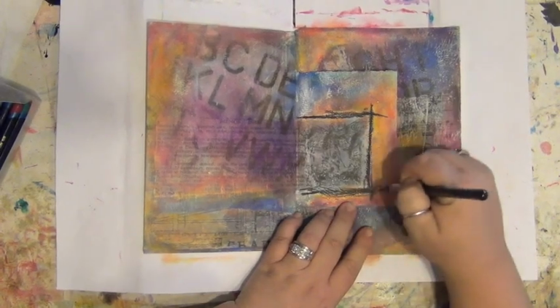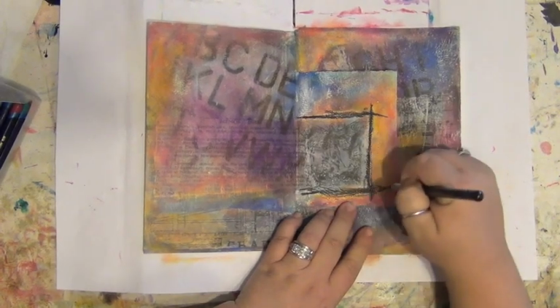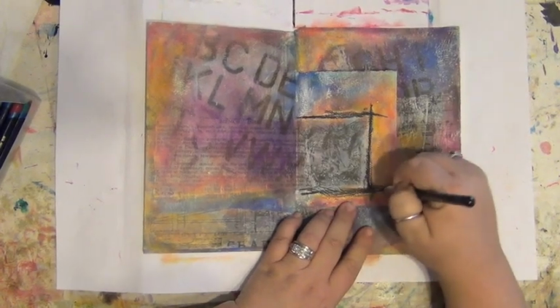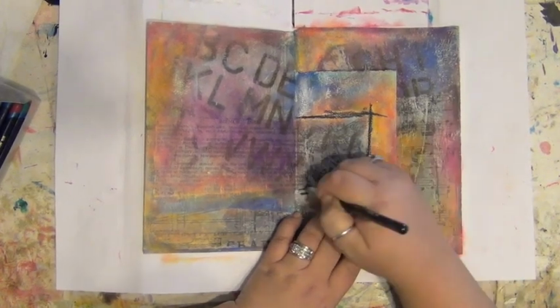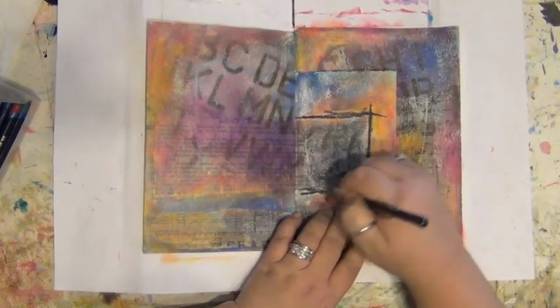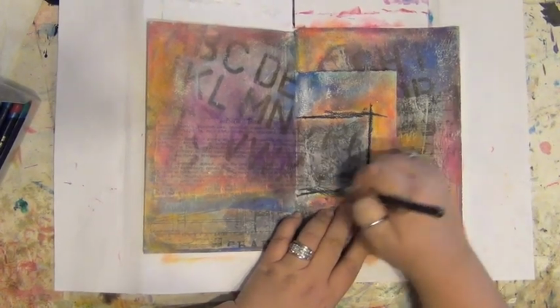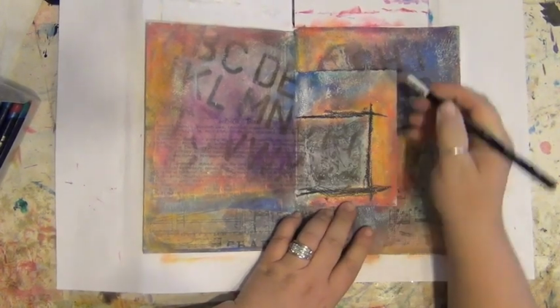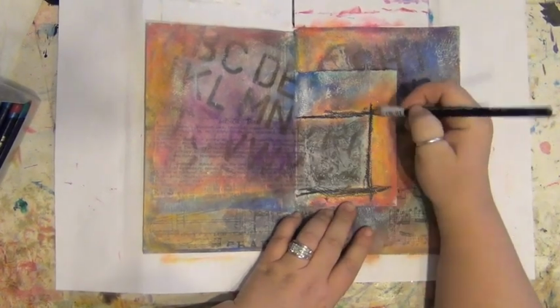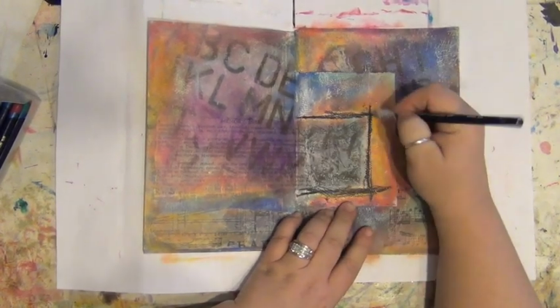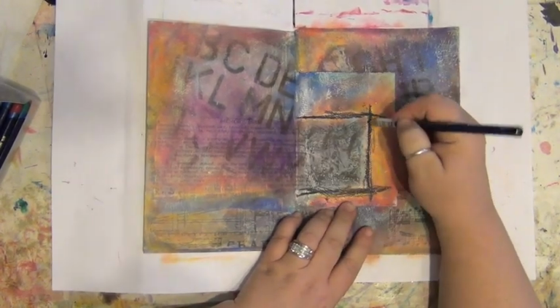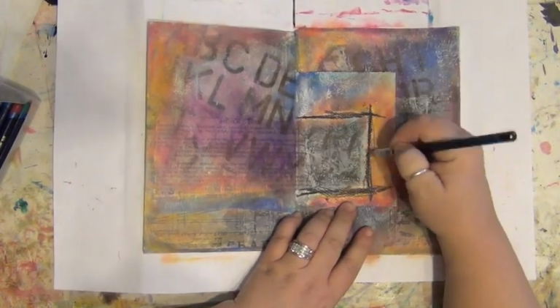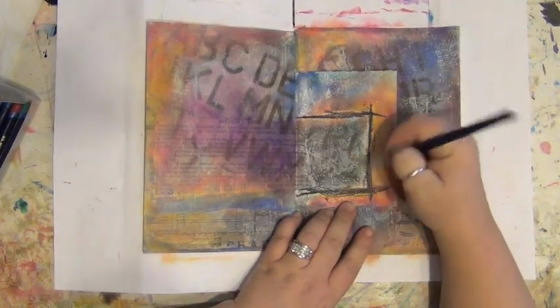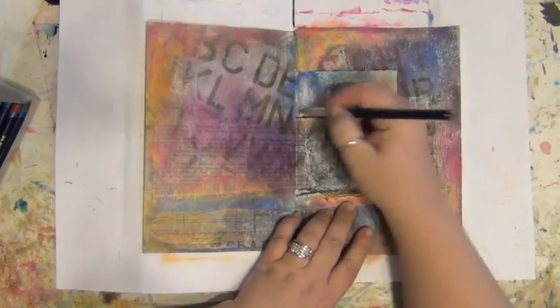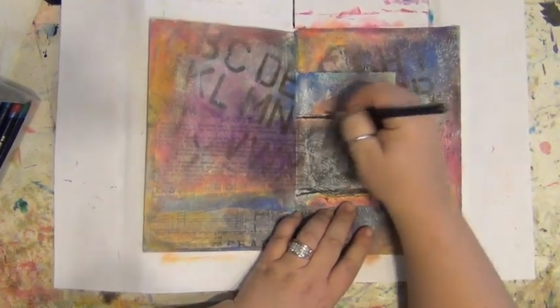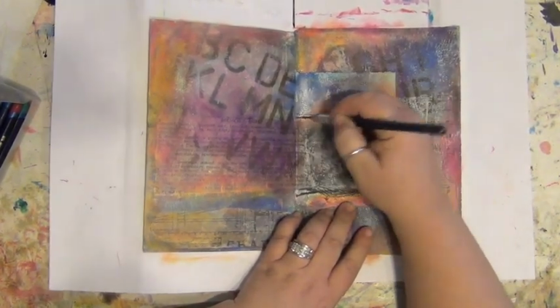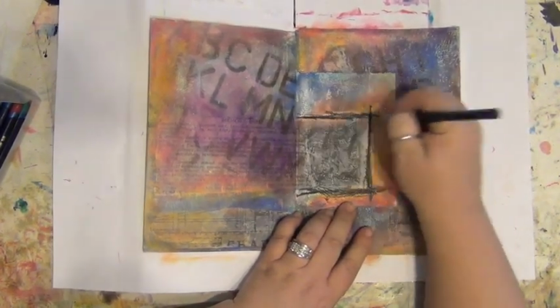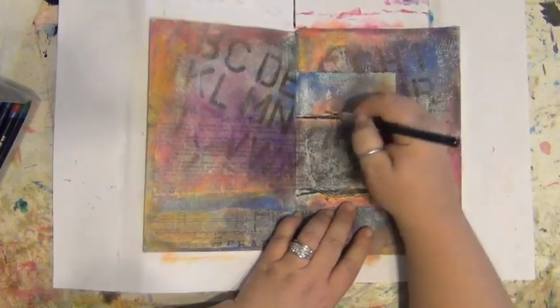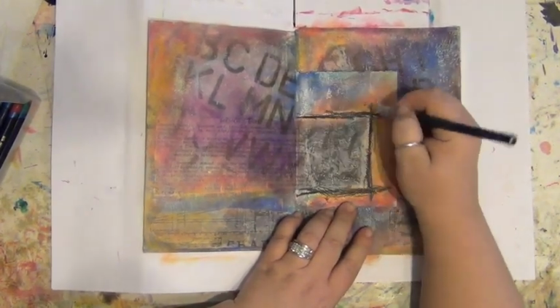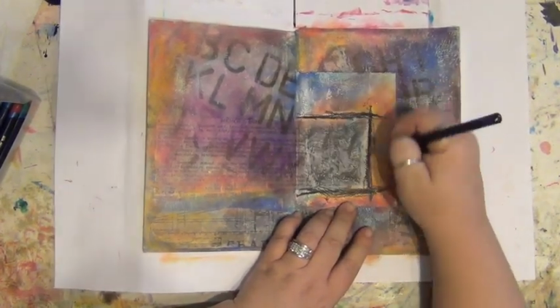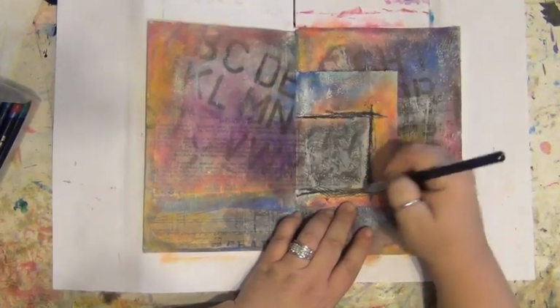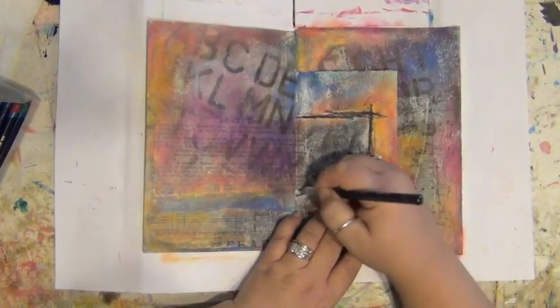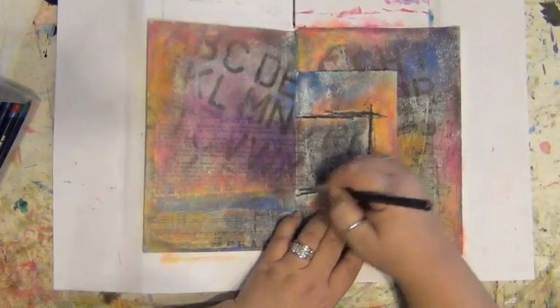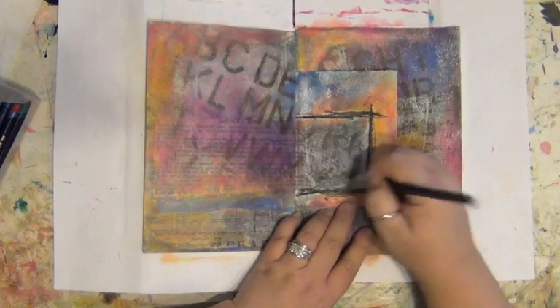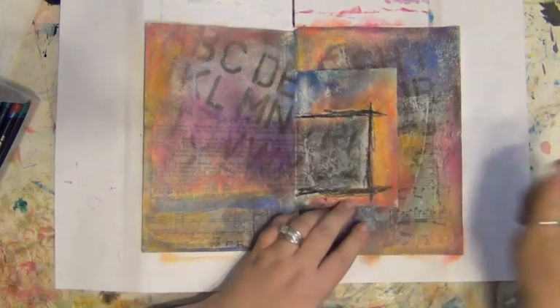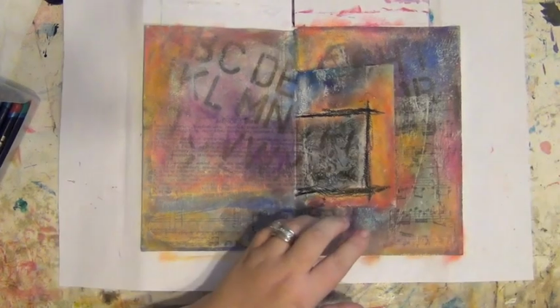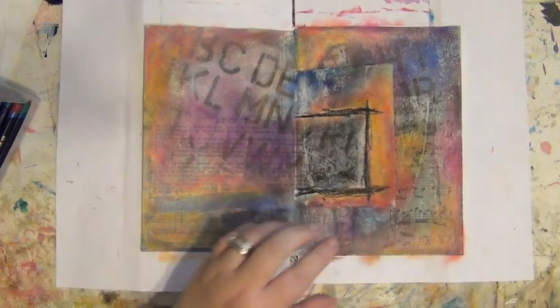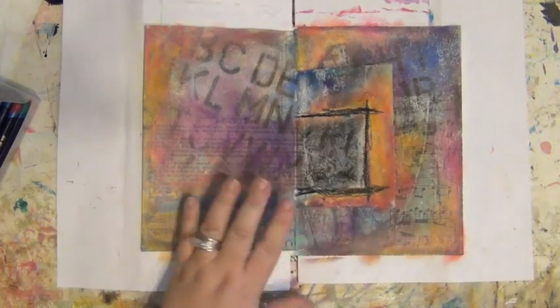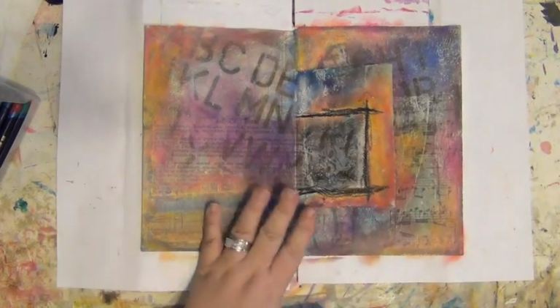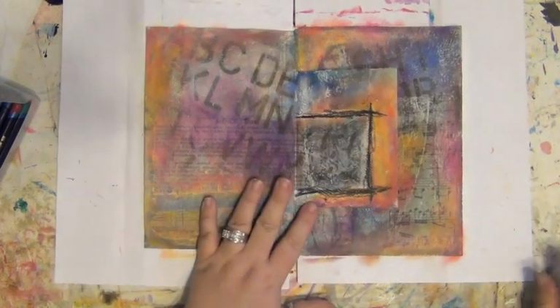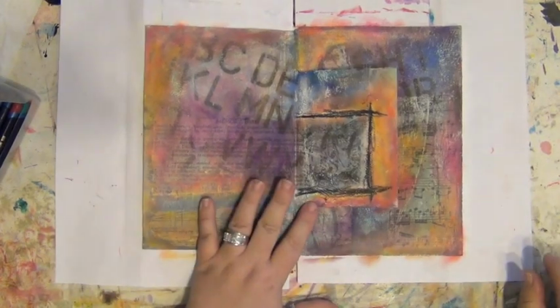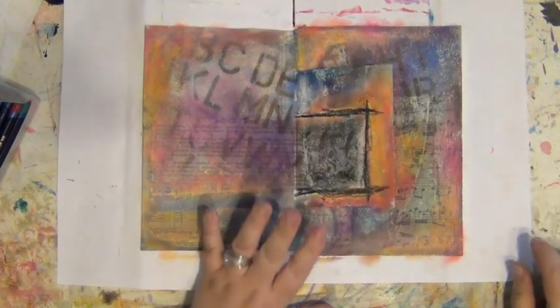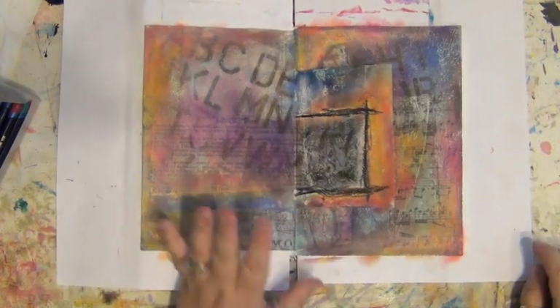These are more water soluble than the oil pastels, so we're going to see if I can manipulate that without obliterating my colors.